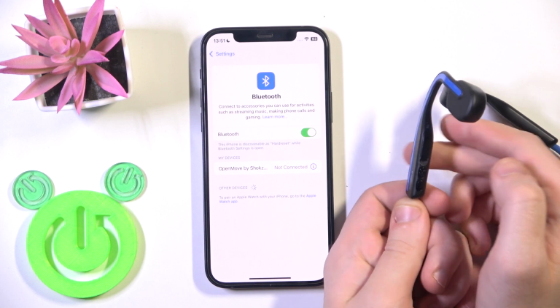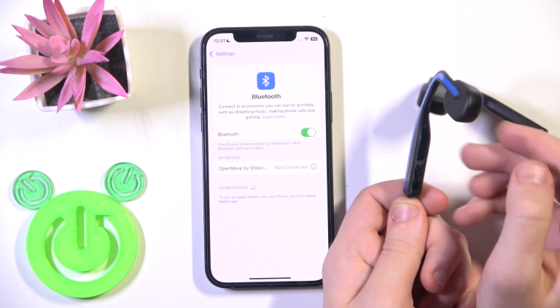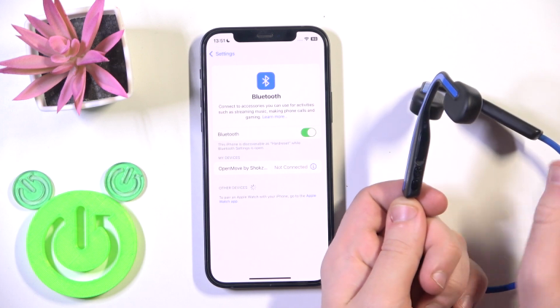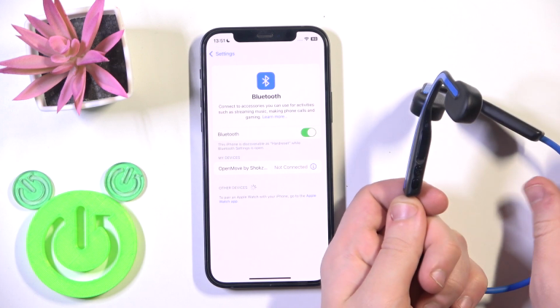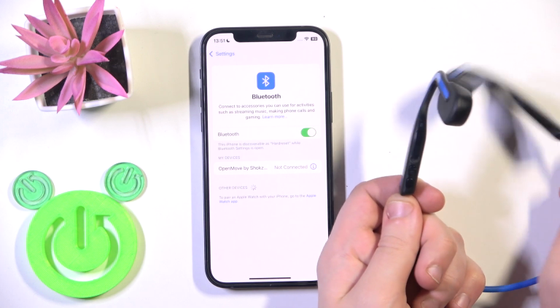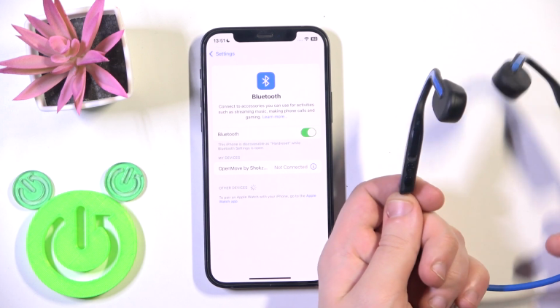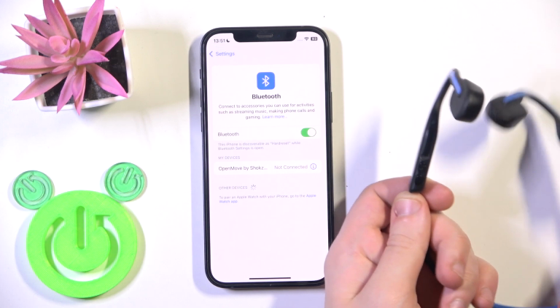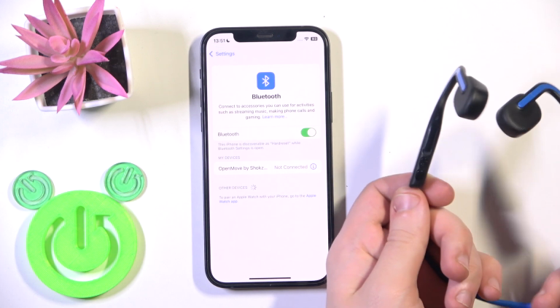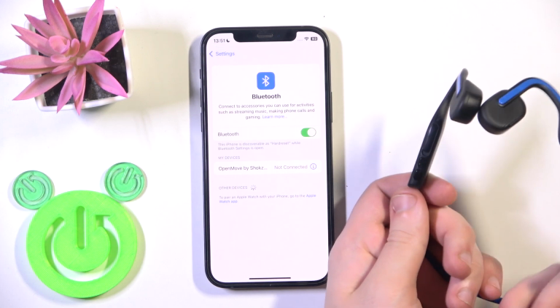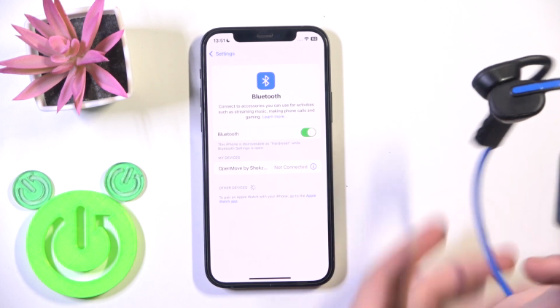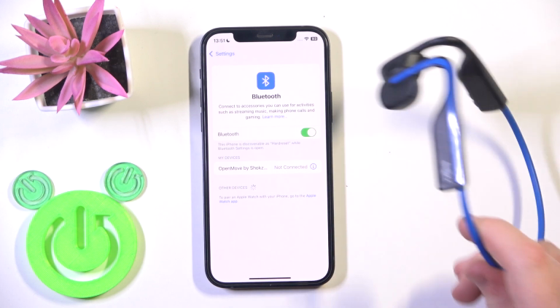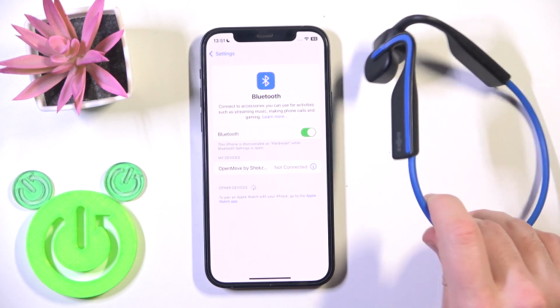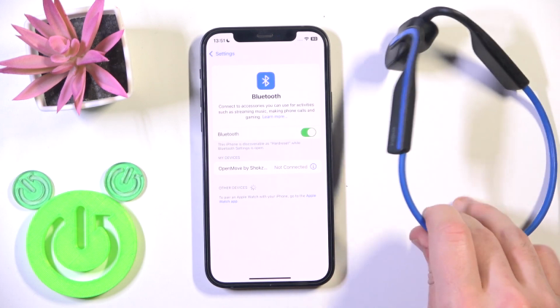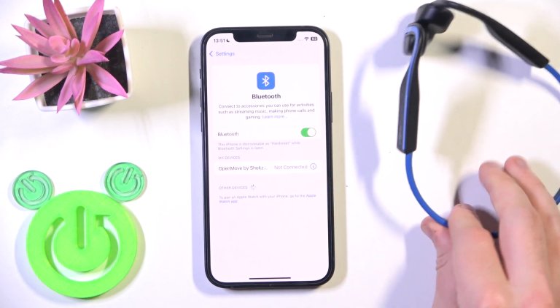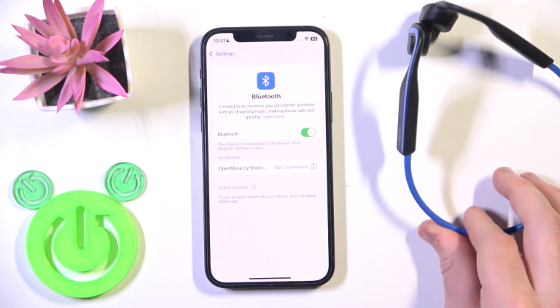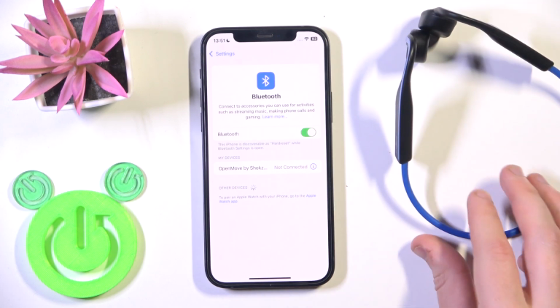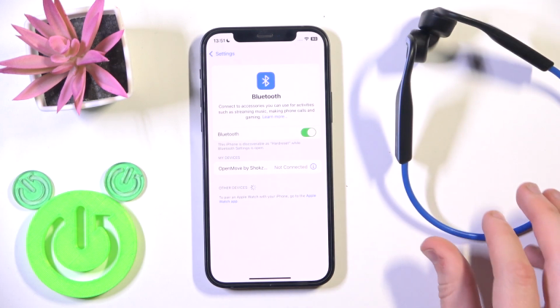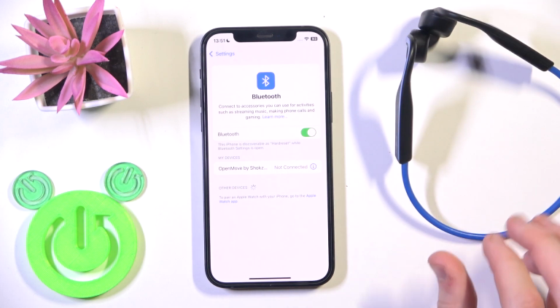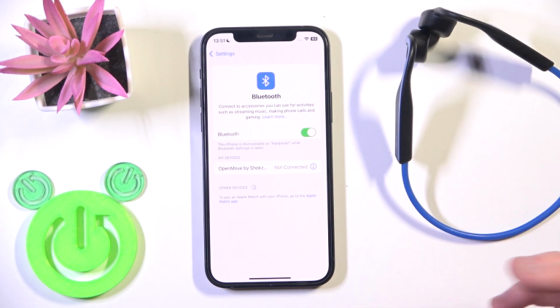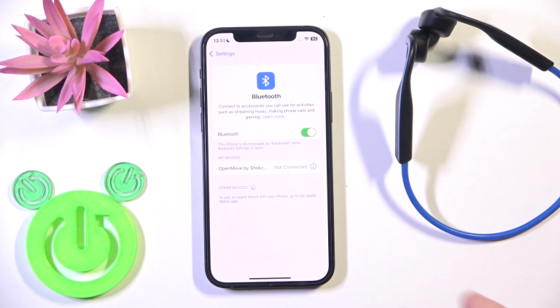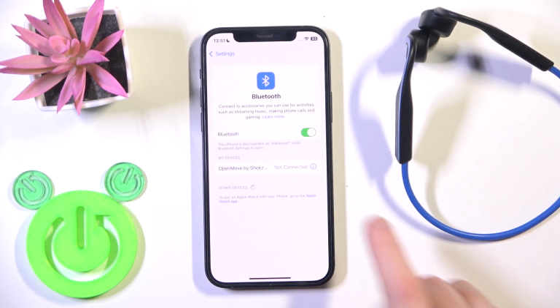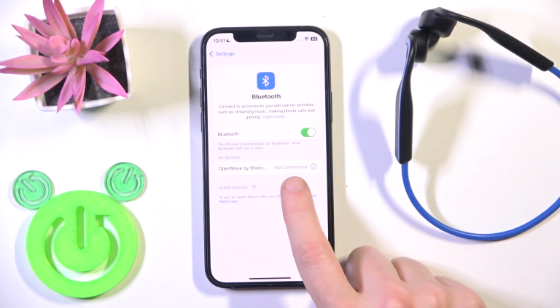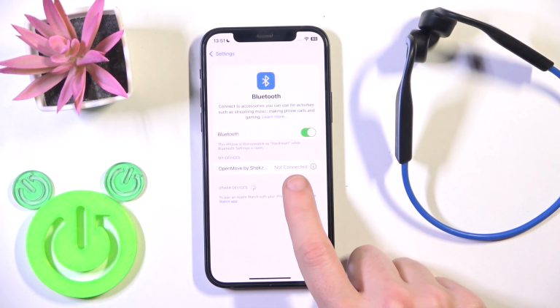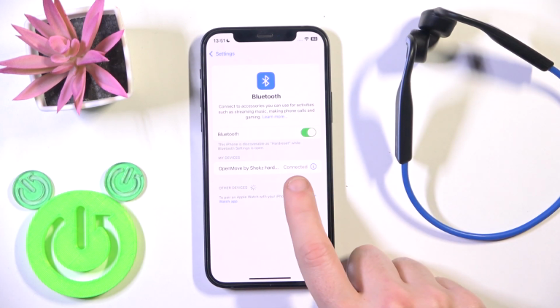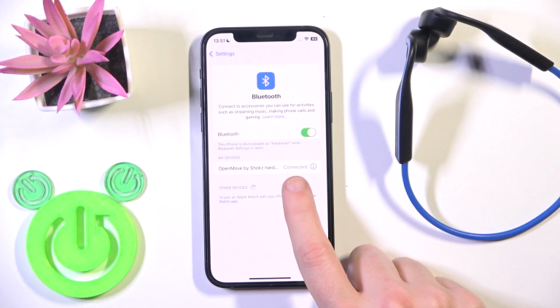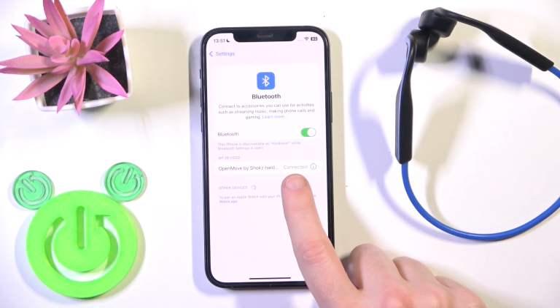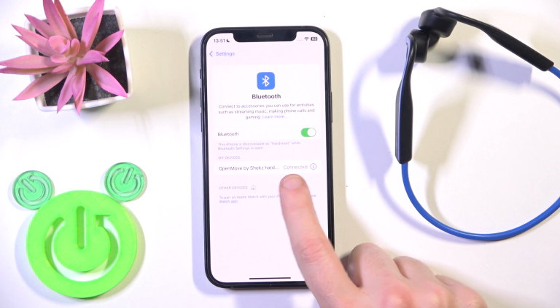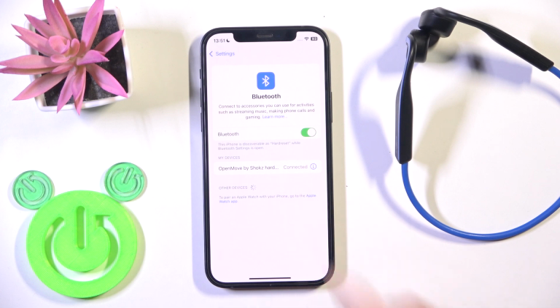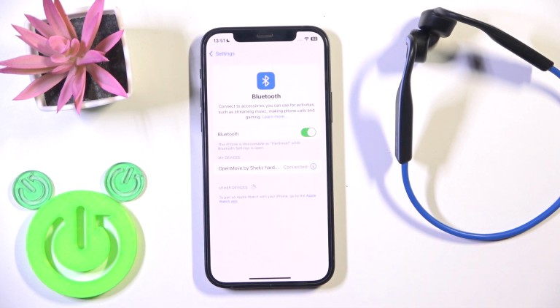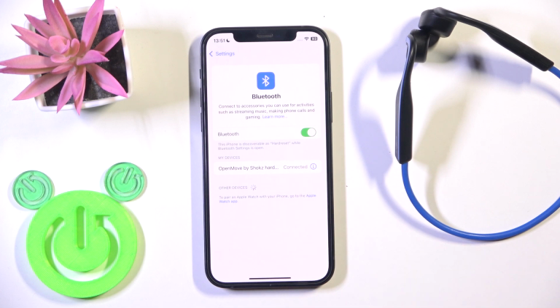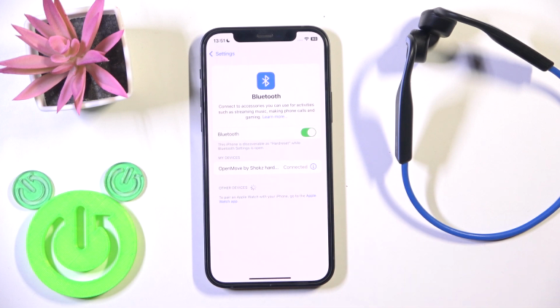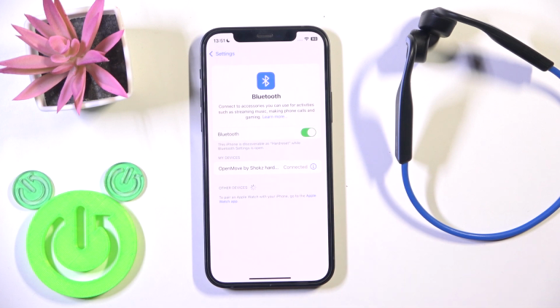Here we go. Now we should have a connection — we should see it in the device list, and we have it.